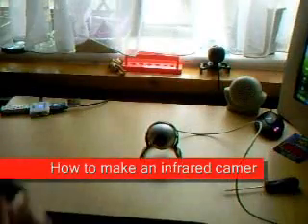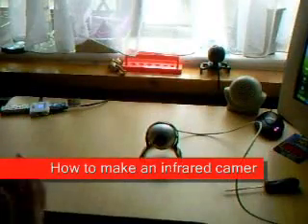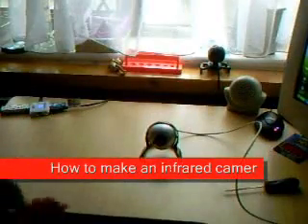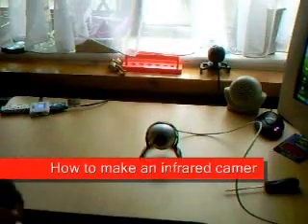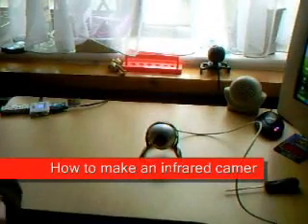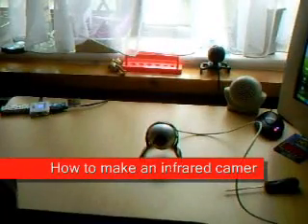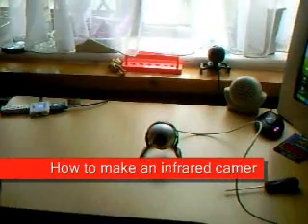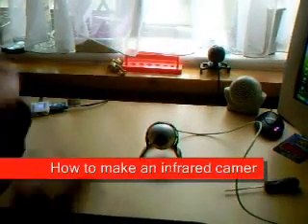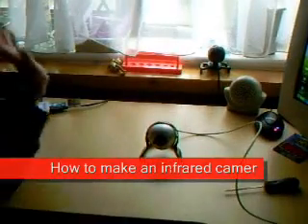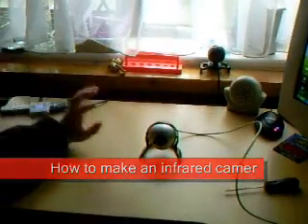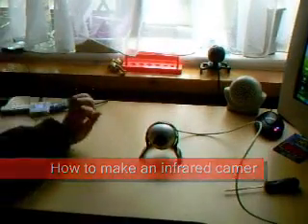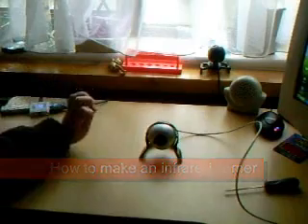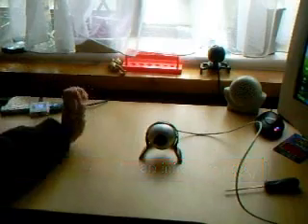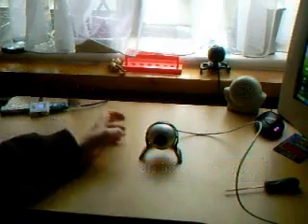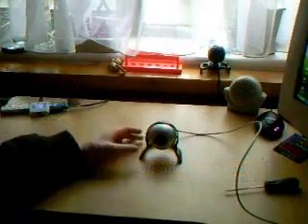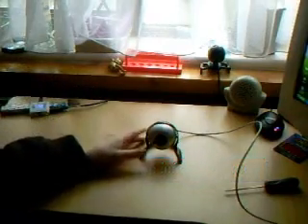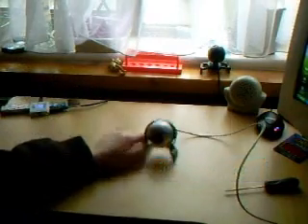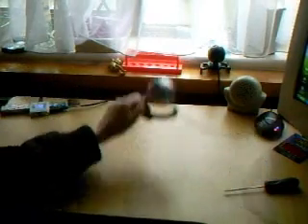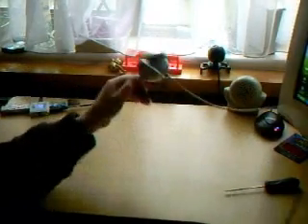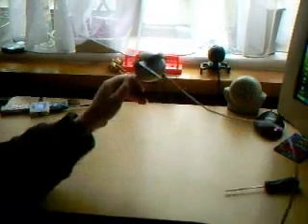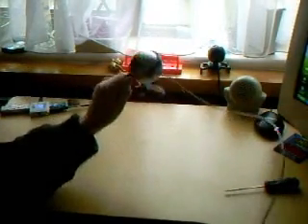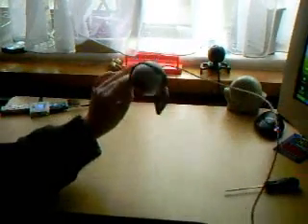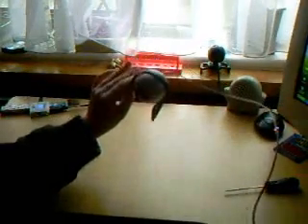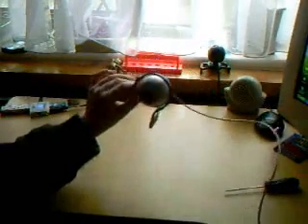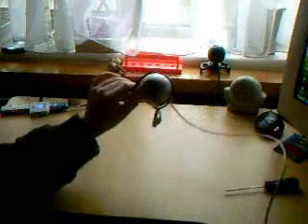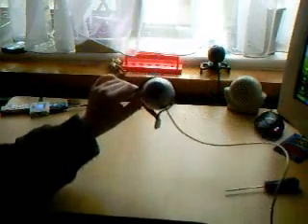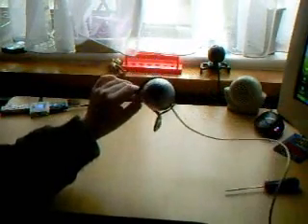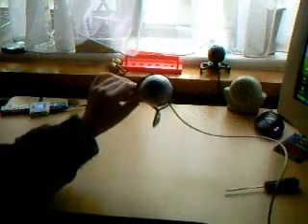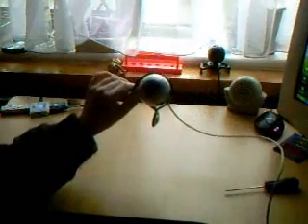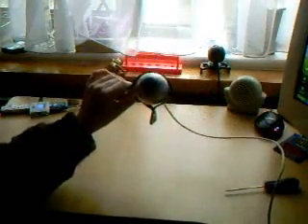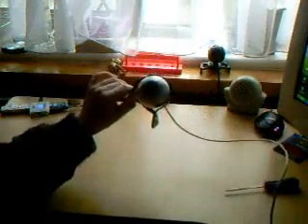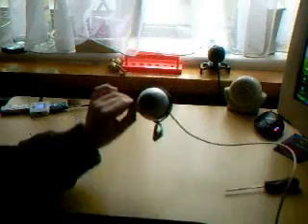Hello and welcome back to Moody Tutorials. Today we're going to talk about making an ordinary webcam into an infrared webcam.